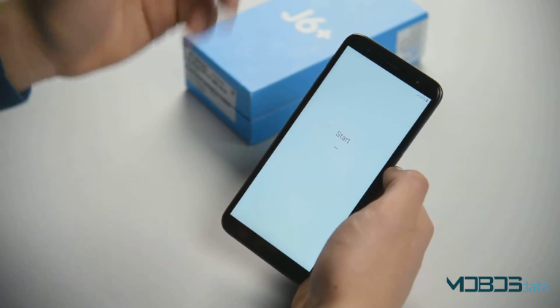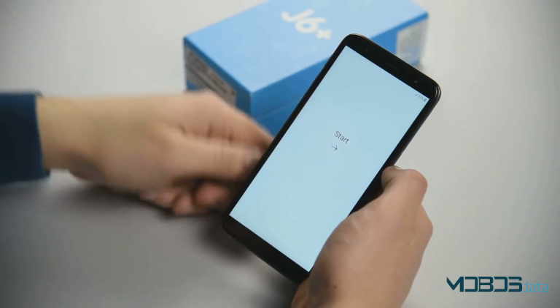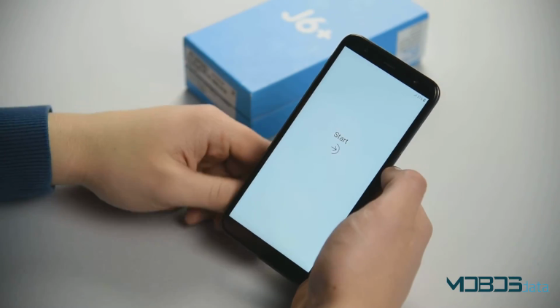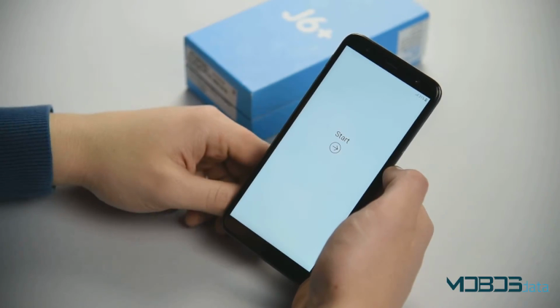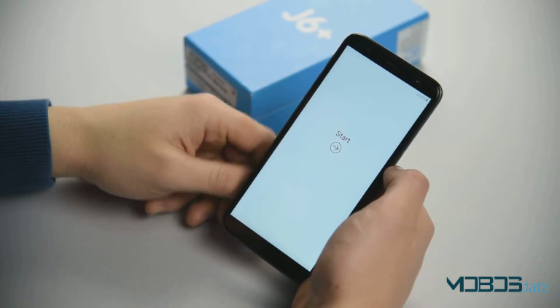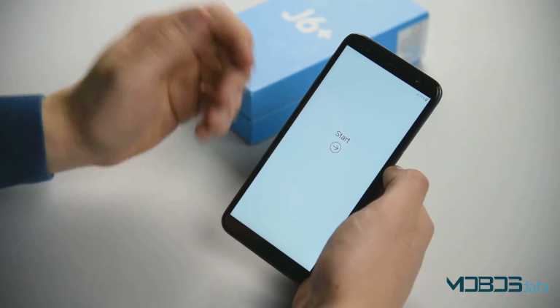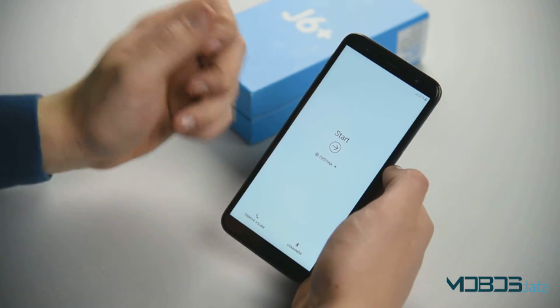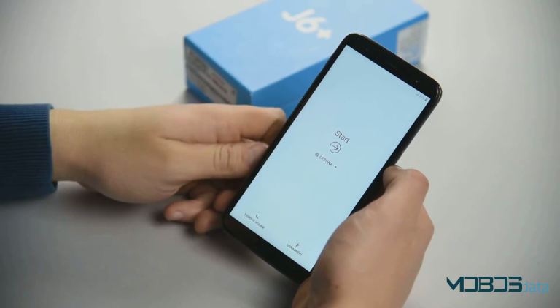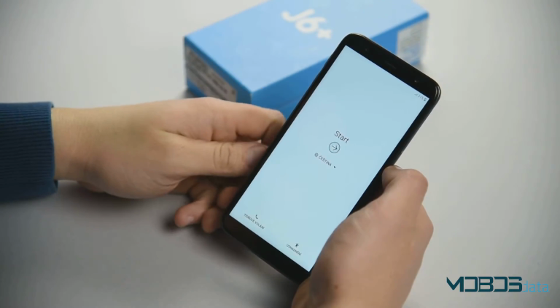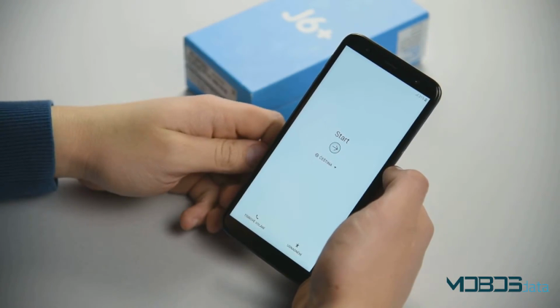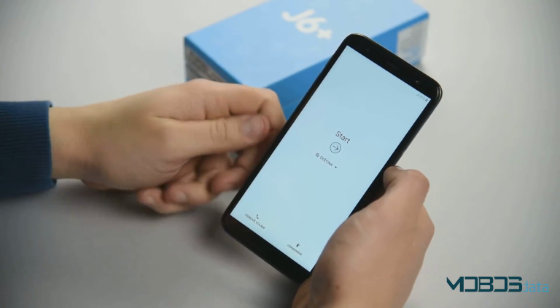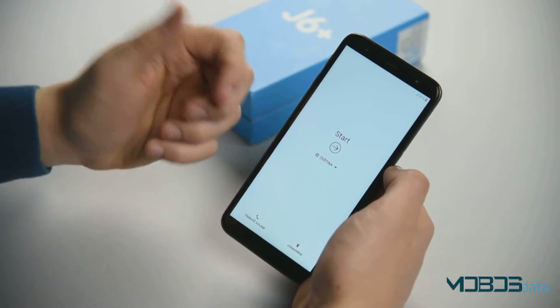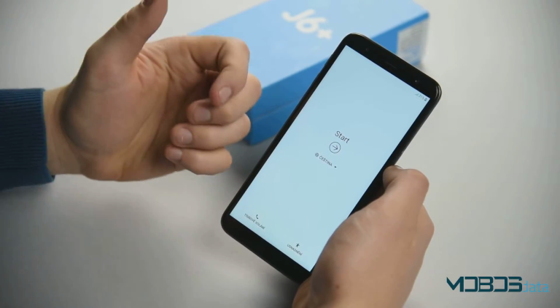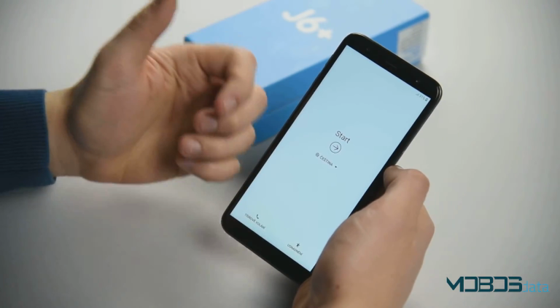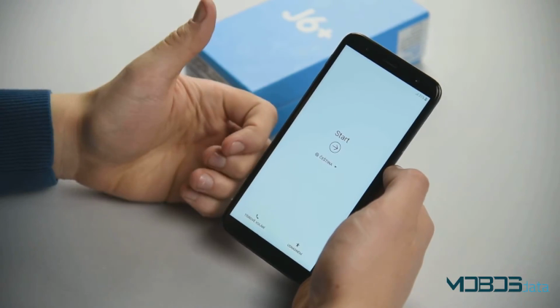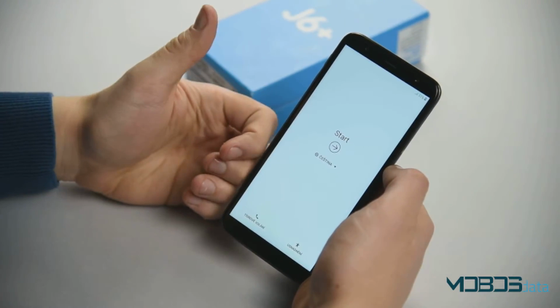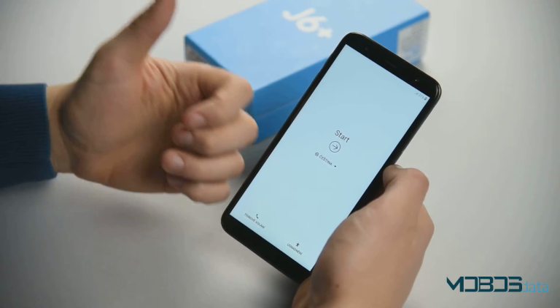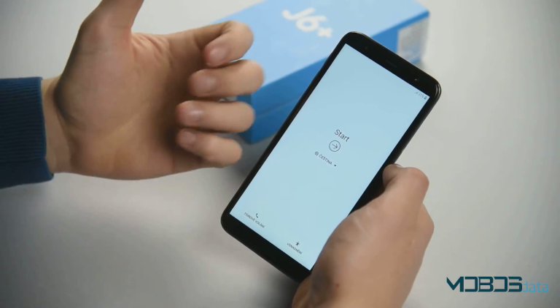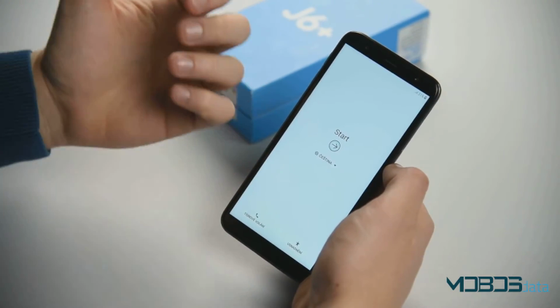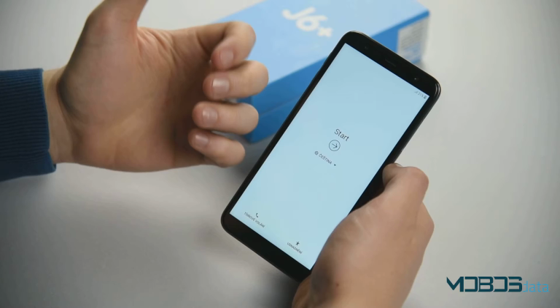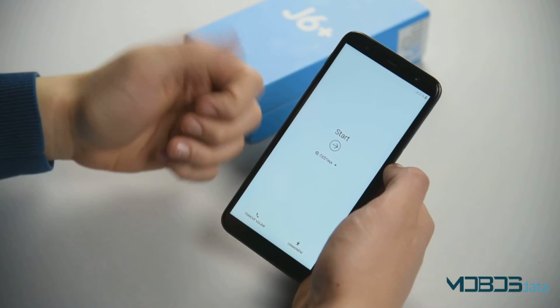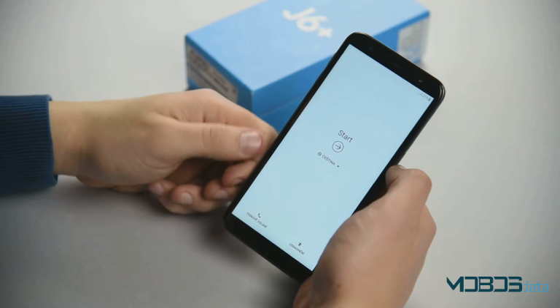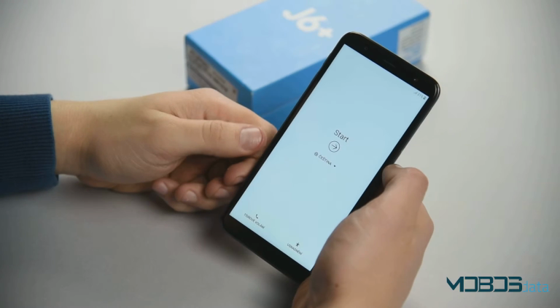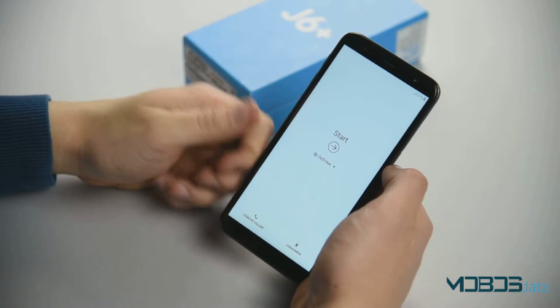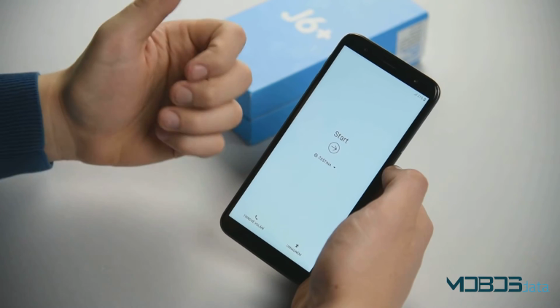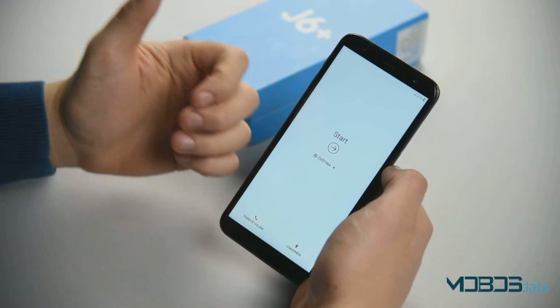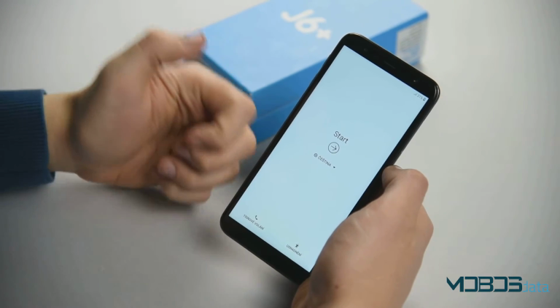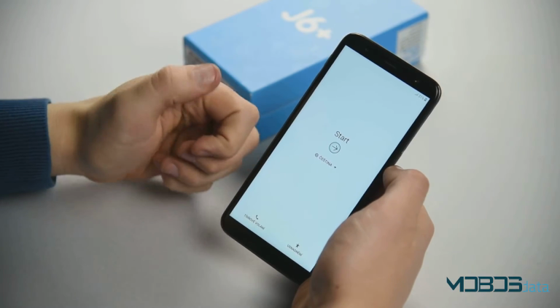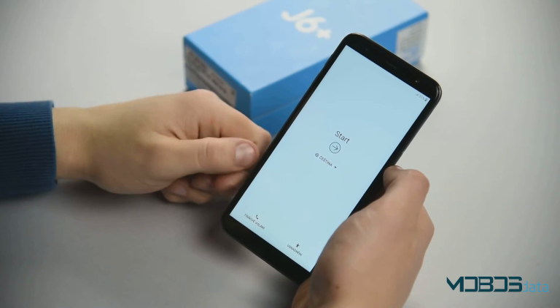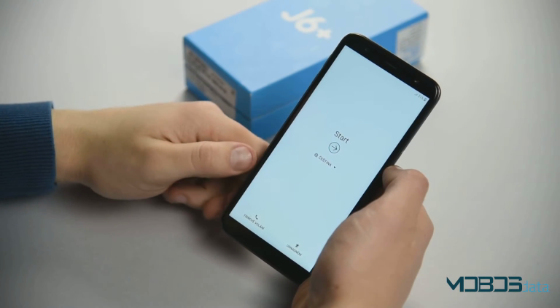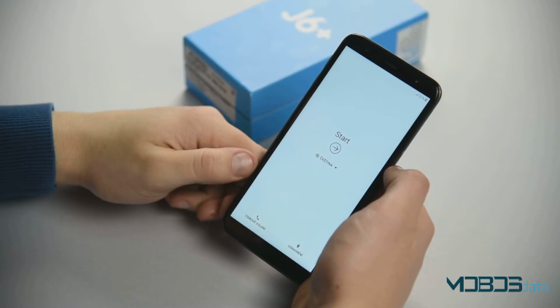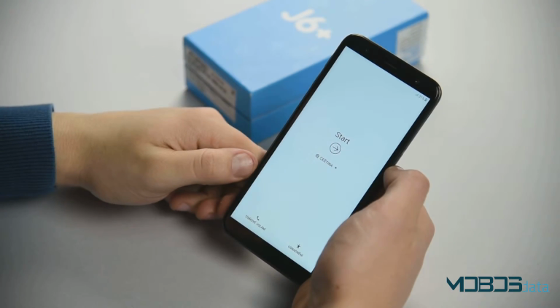There you have it. Your Samsung Galaxy J6 Plus is now returned to its factory settings.